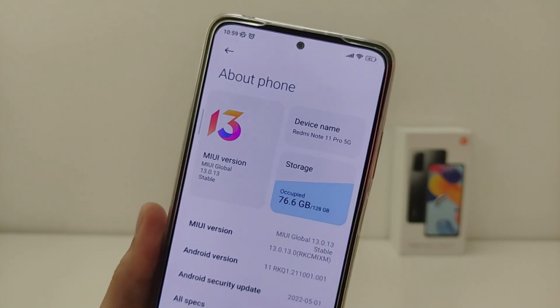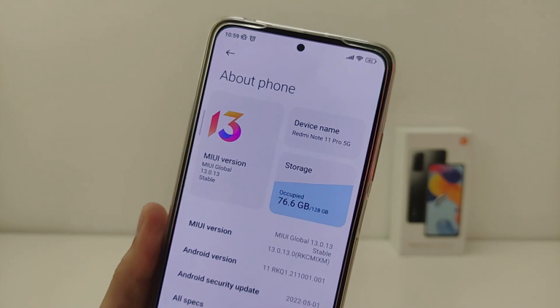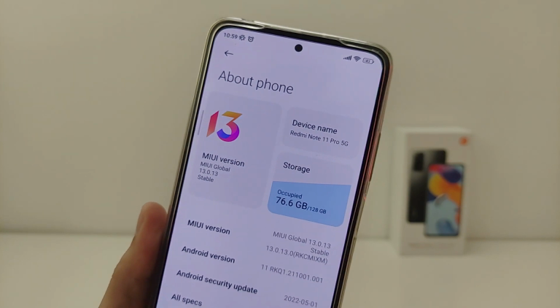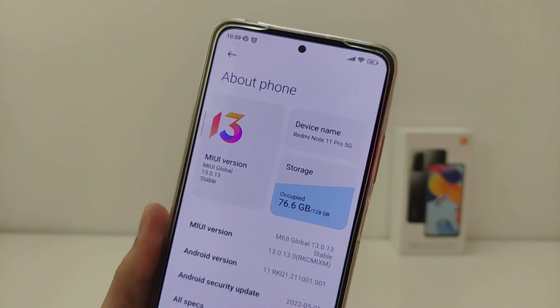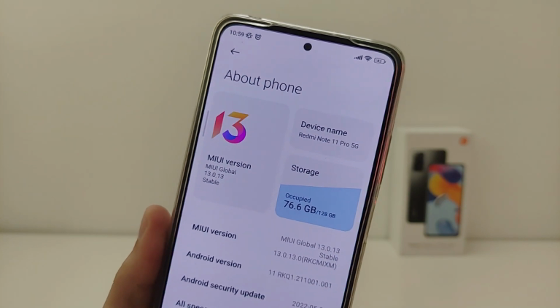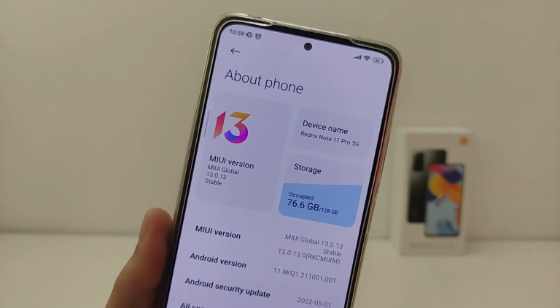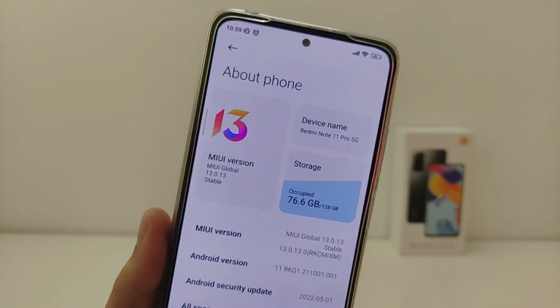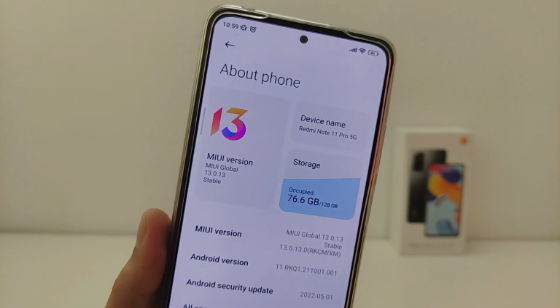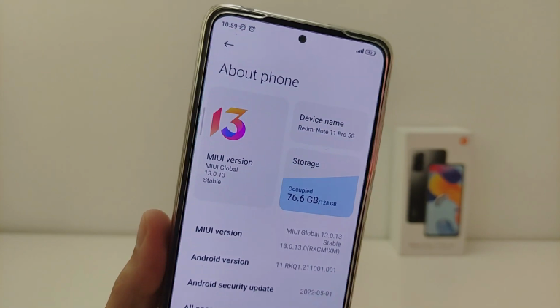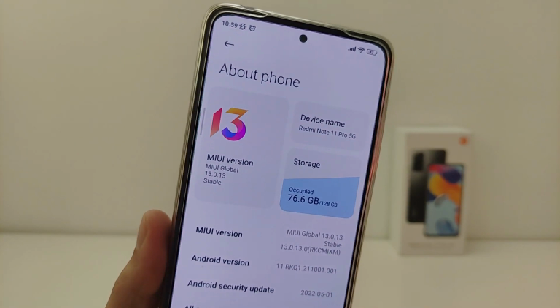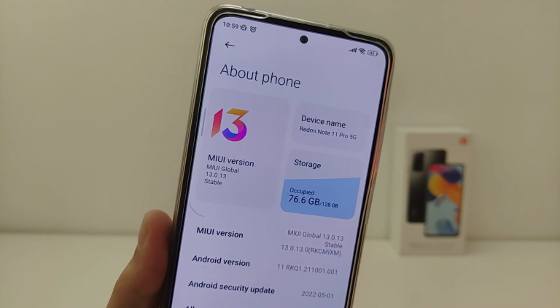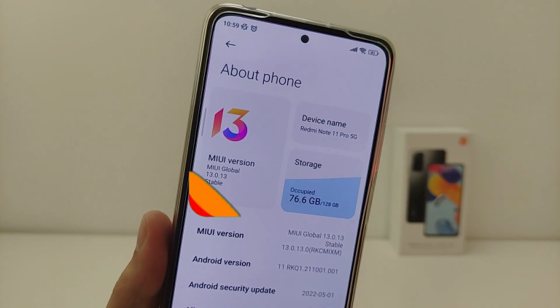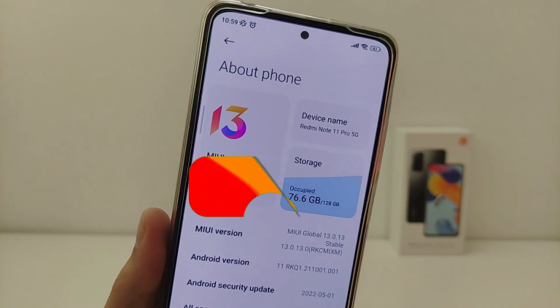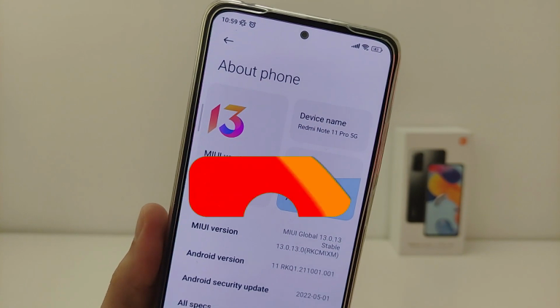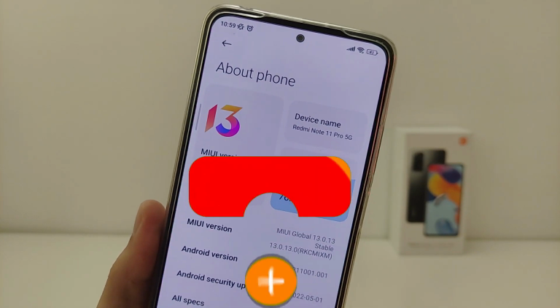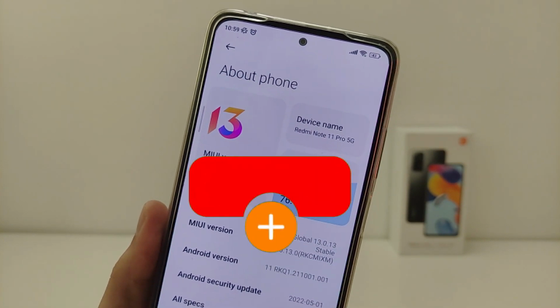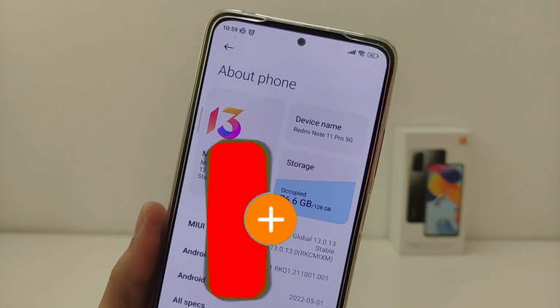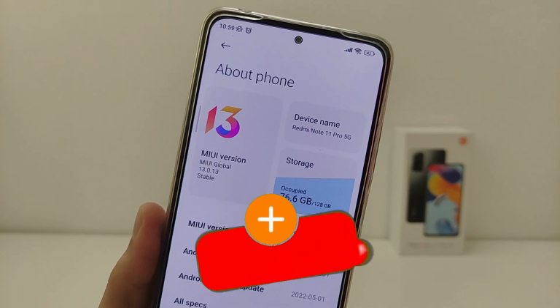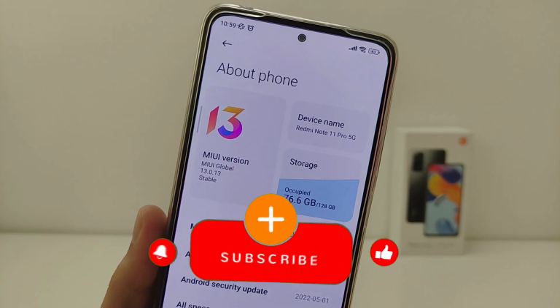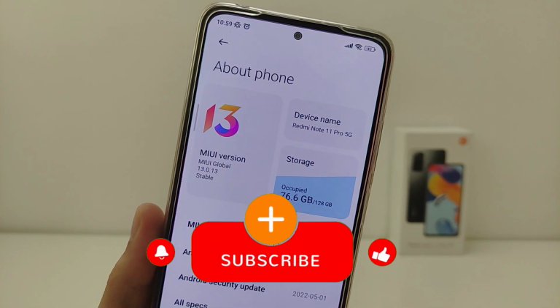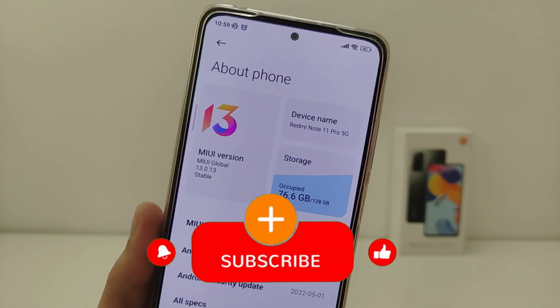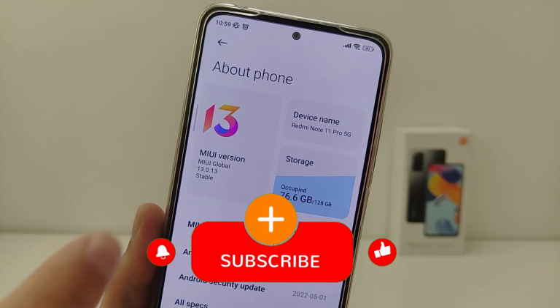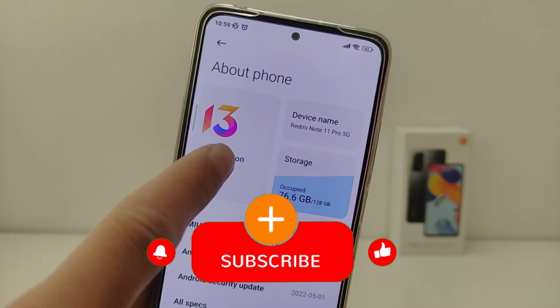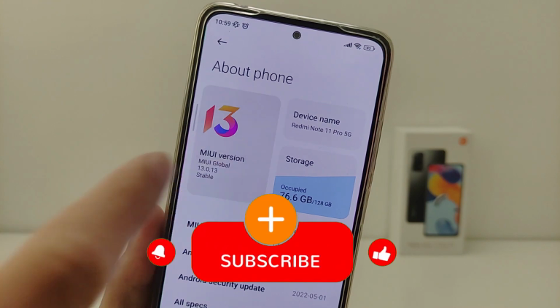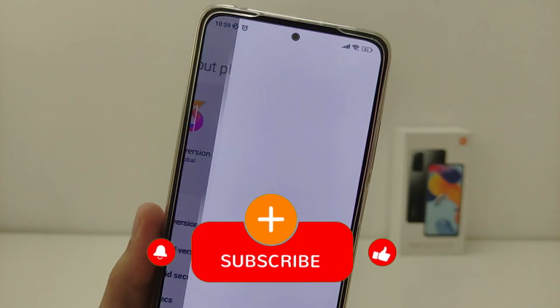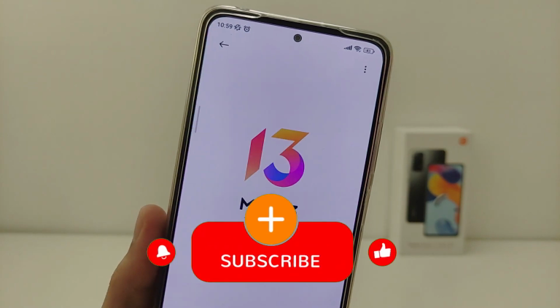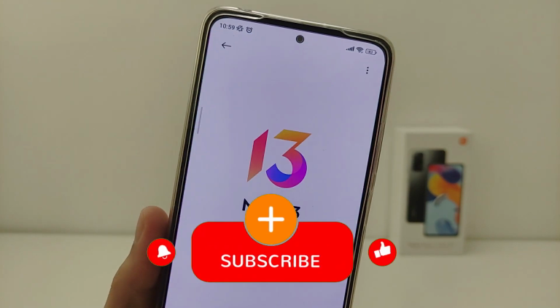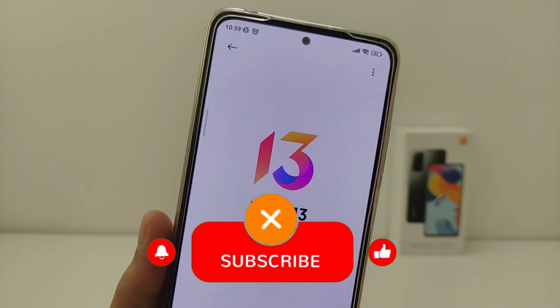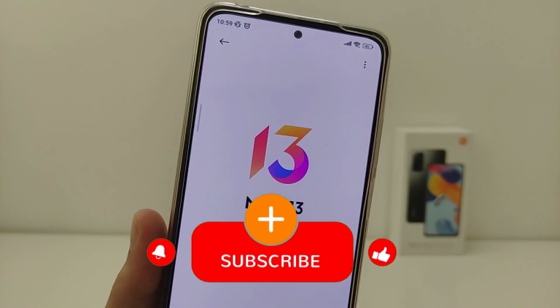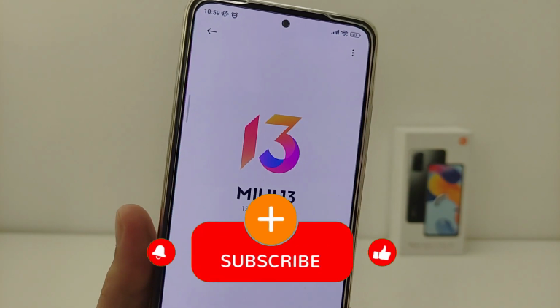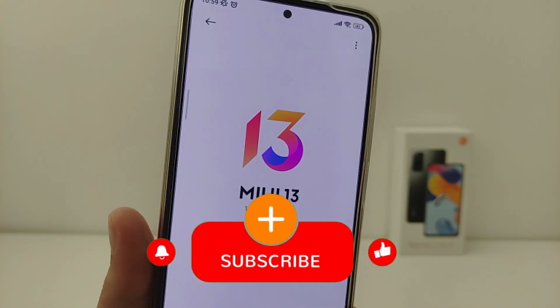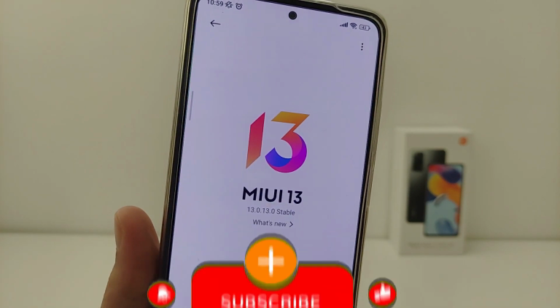Guys, if you liked the video, subscribe to my YouTube channel. See you in new videos!